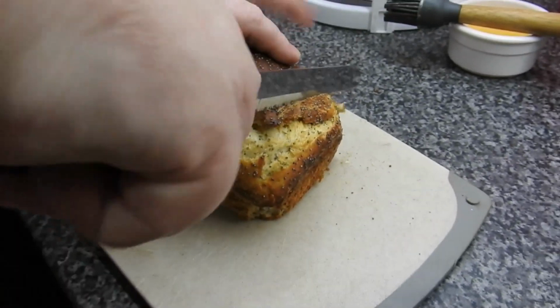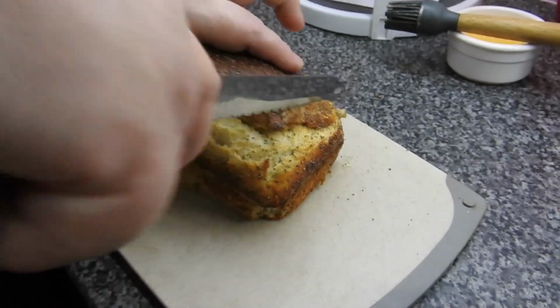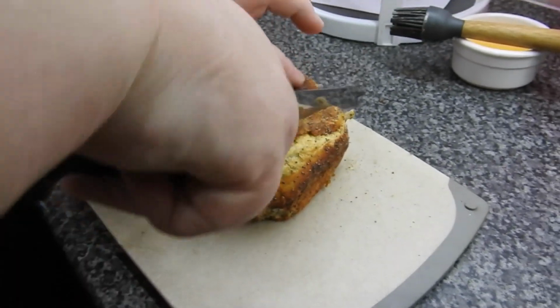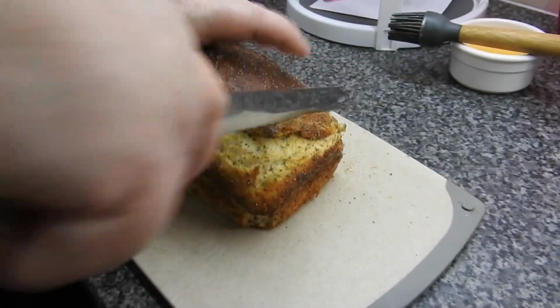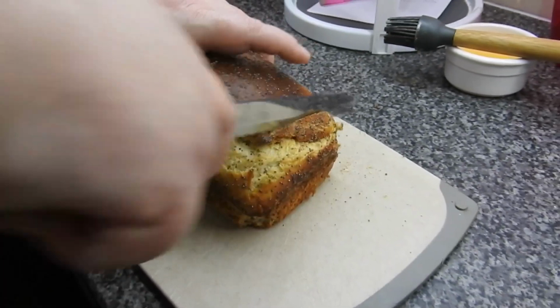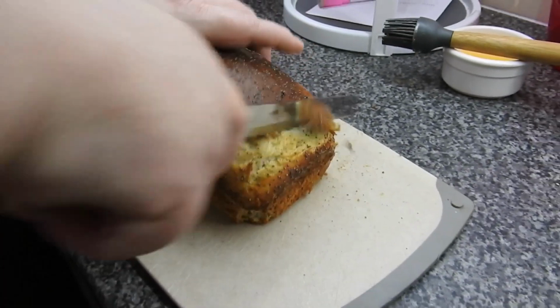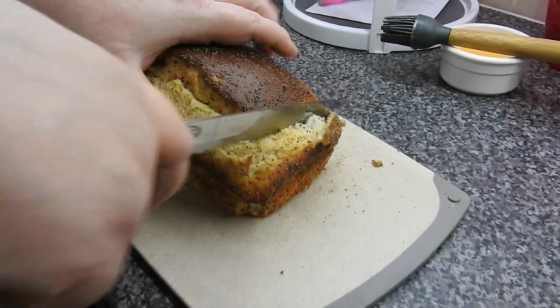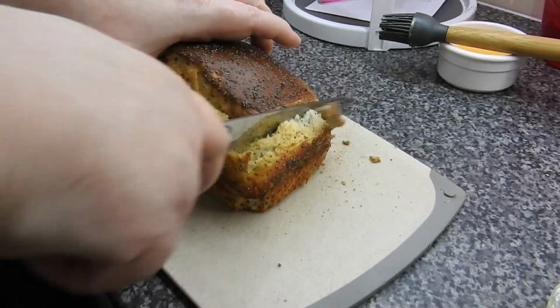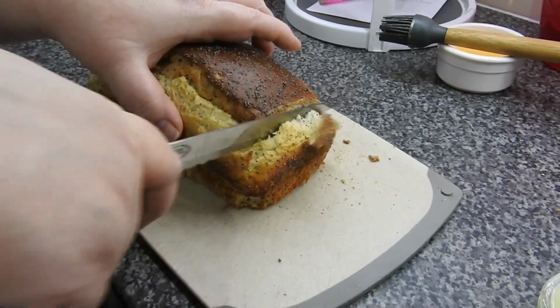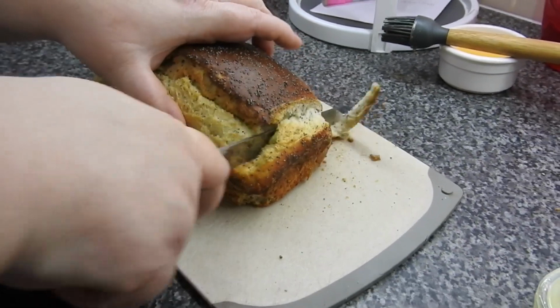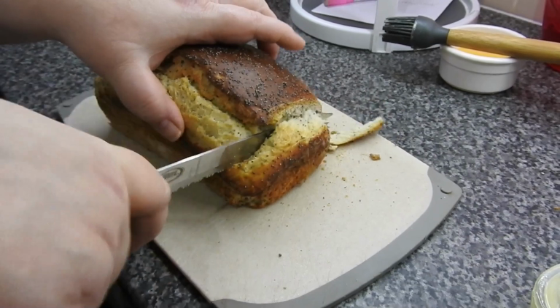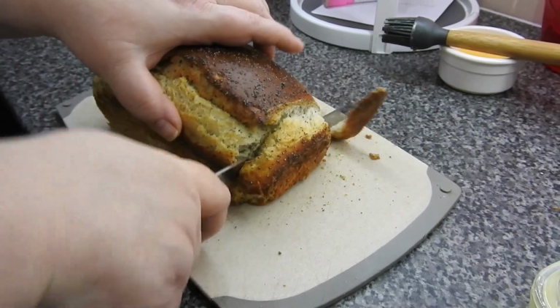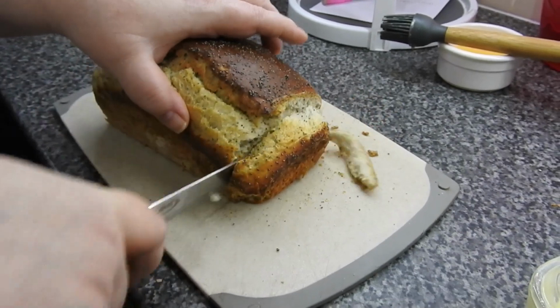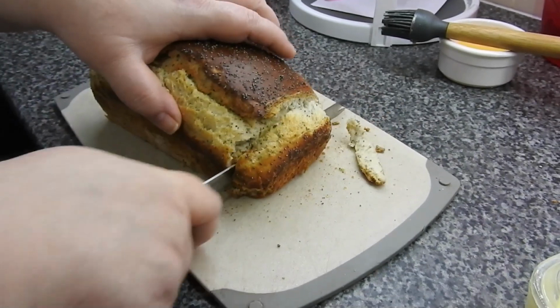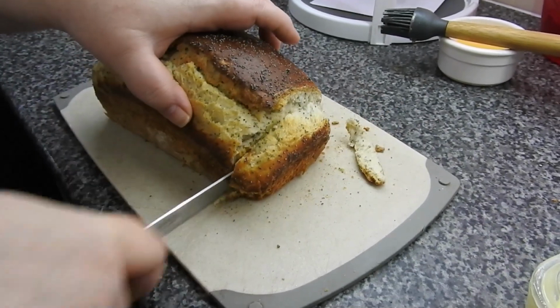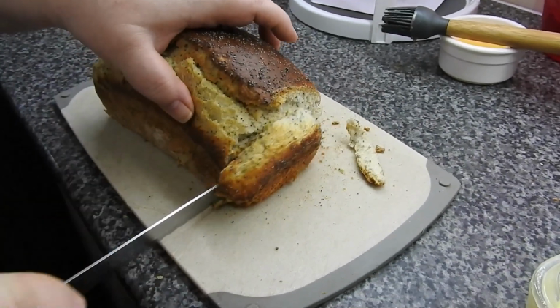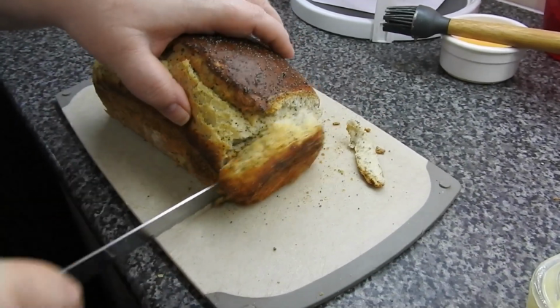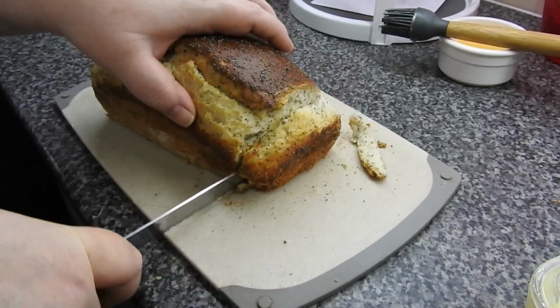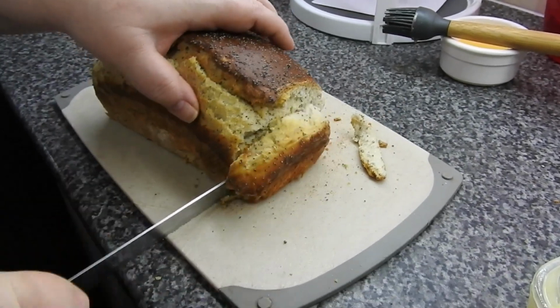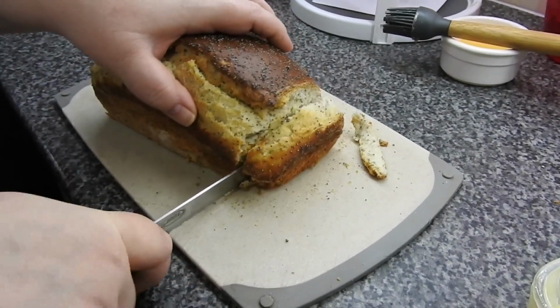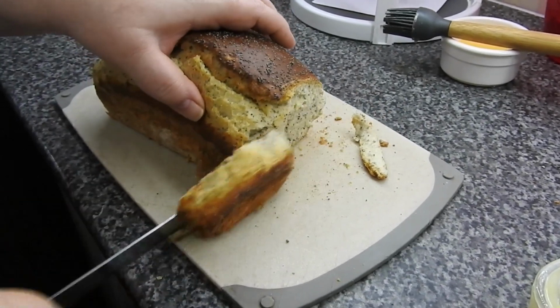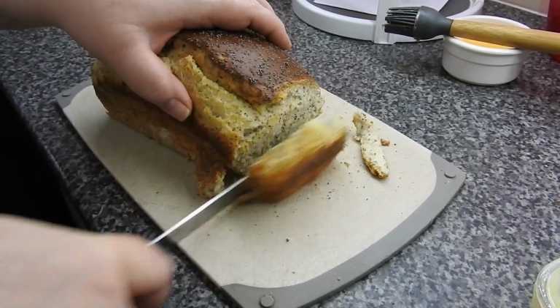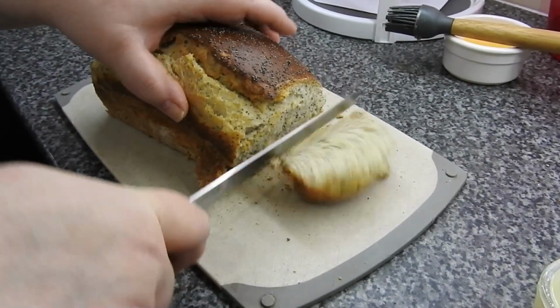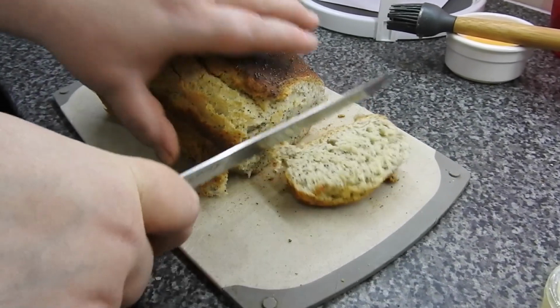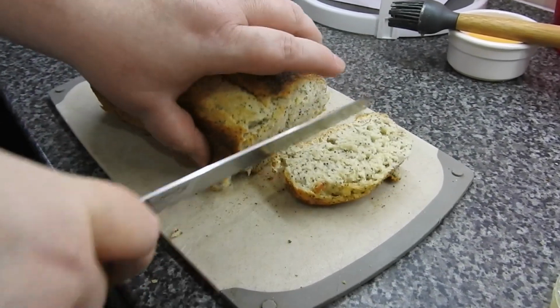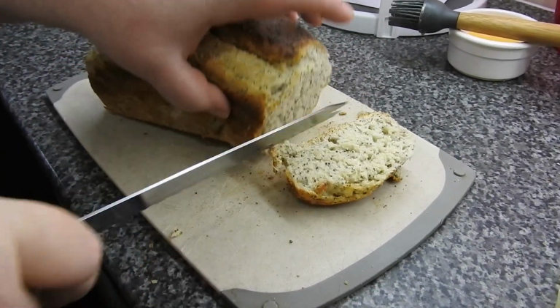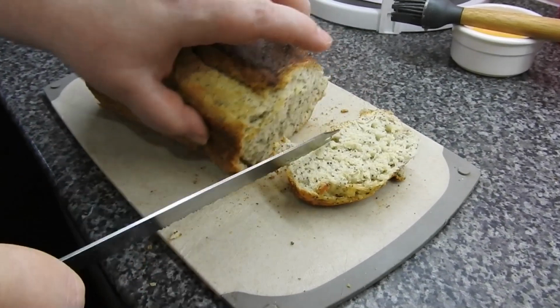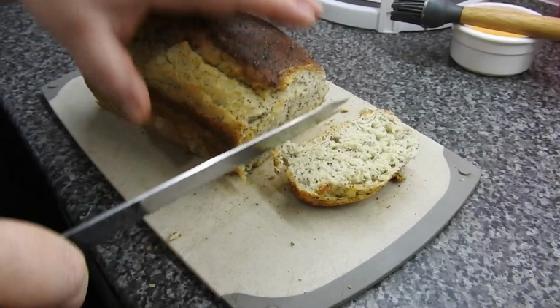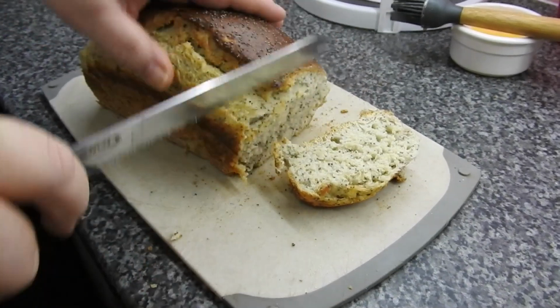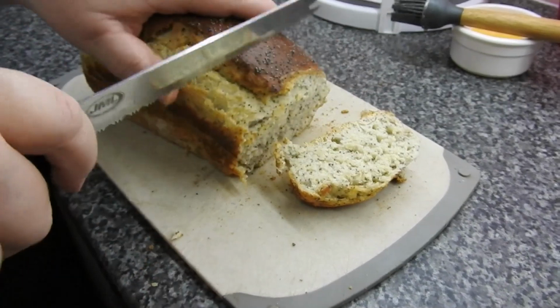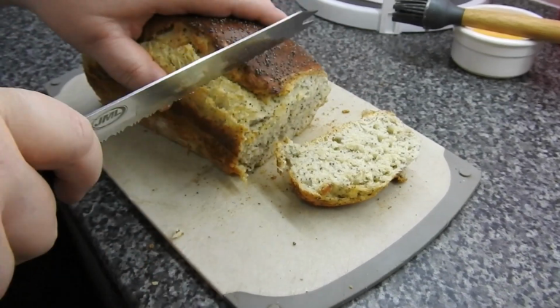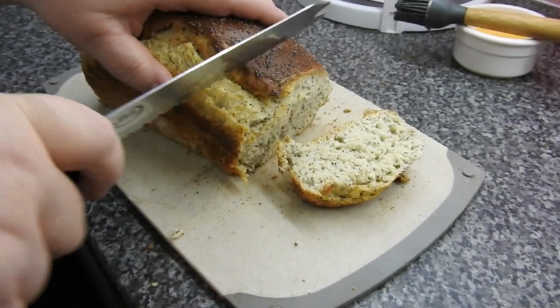It's not ideal, to be perfectly honest, but you can see it's got a nice crisp on the outside and you can see how fluffy it is inside. That is a hot loaf.